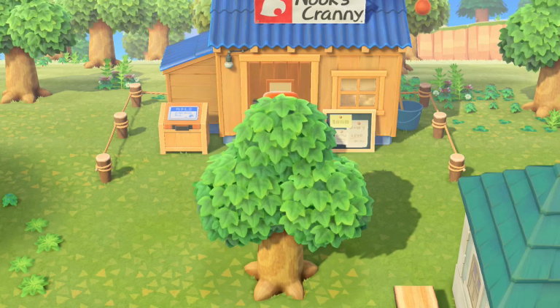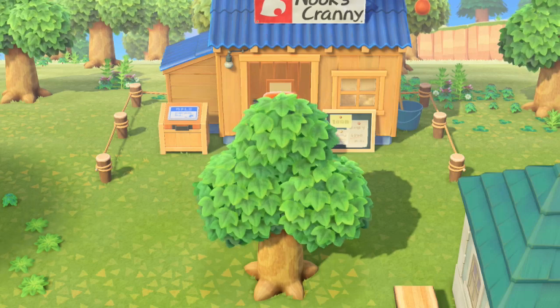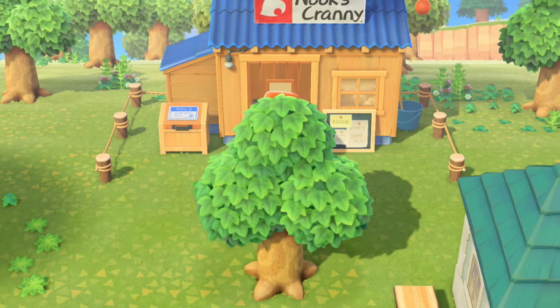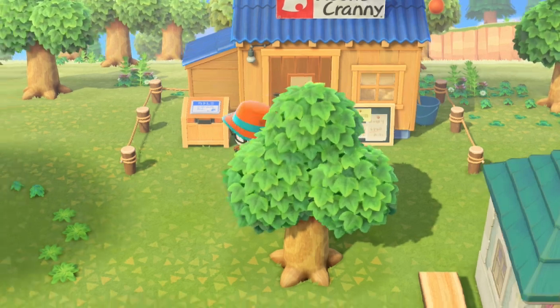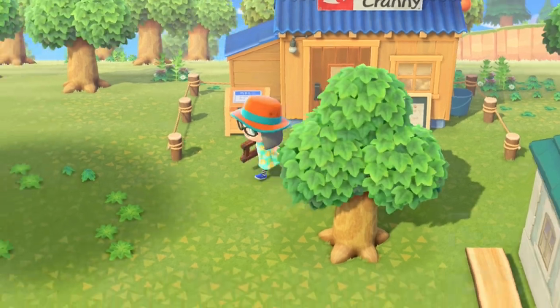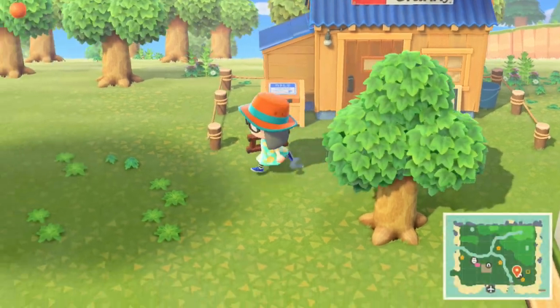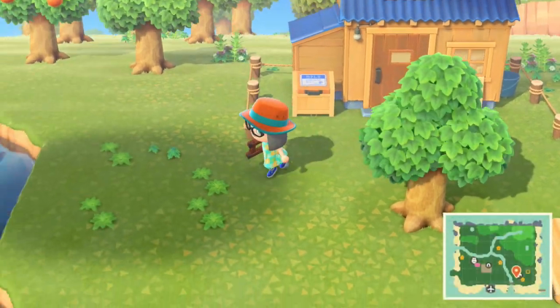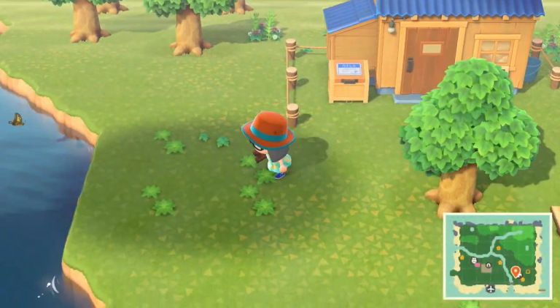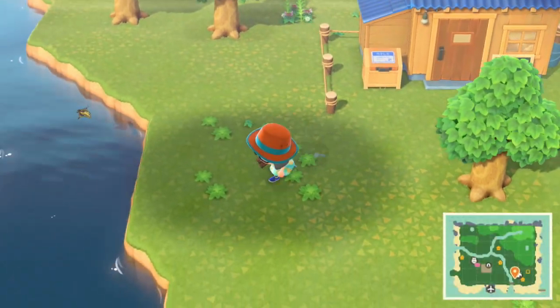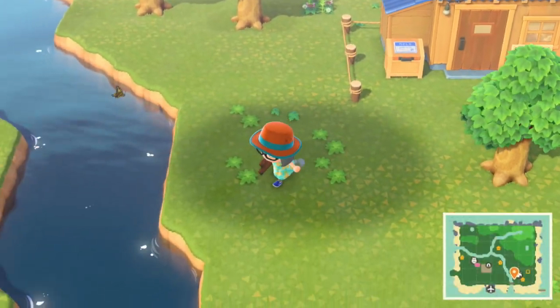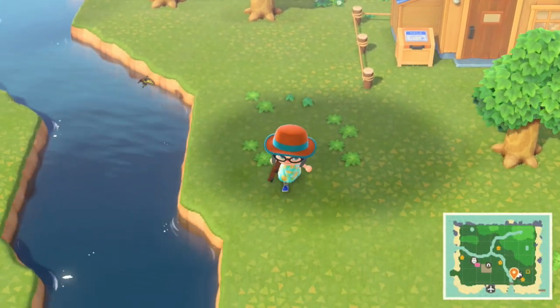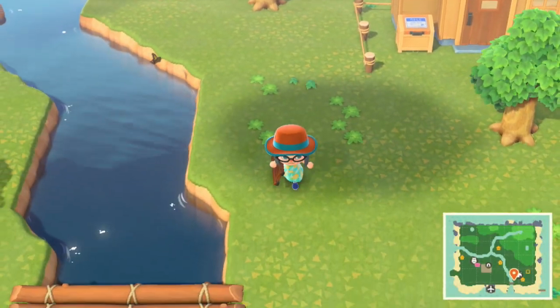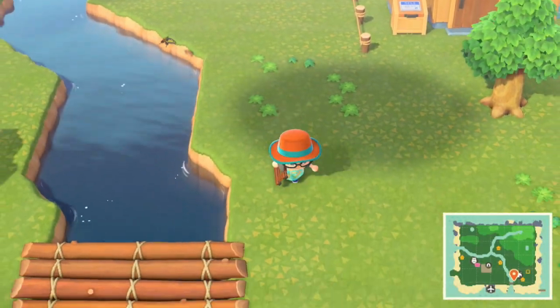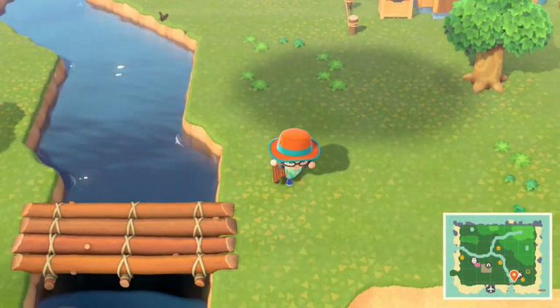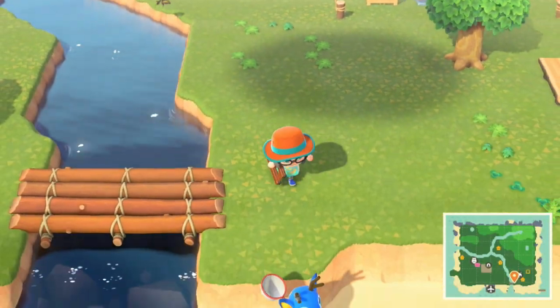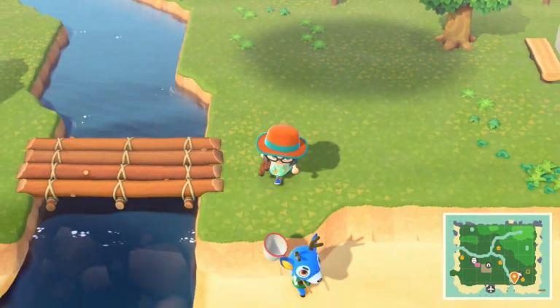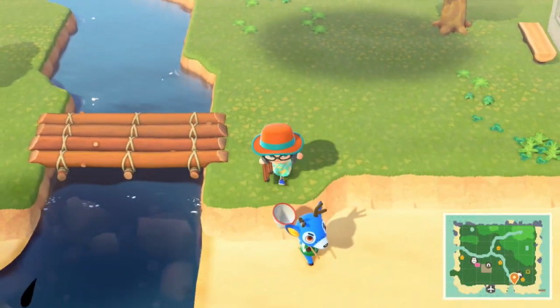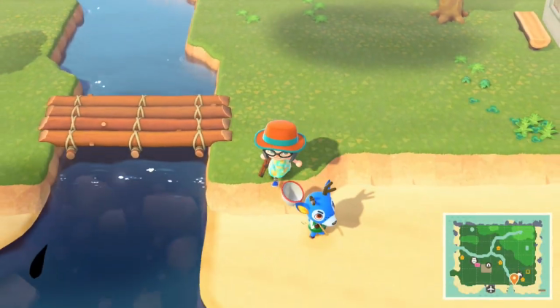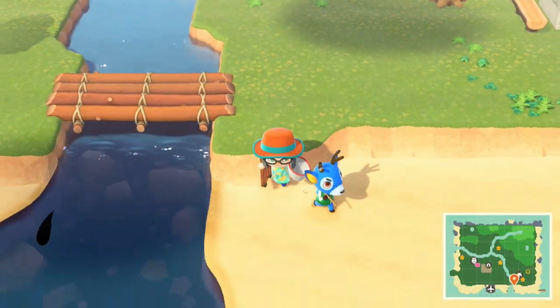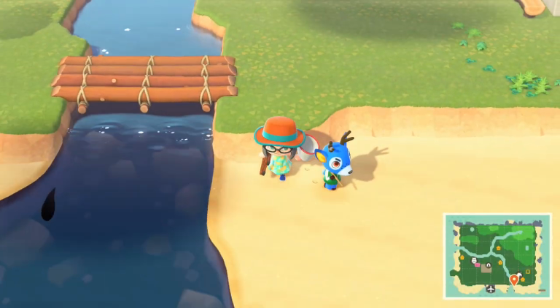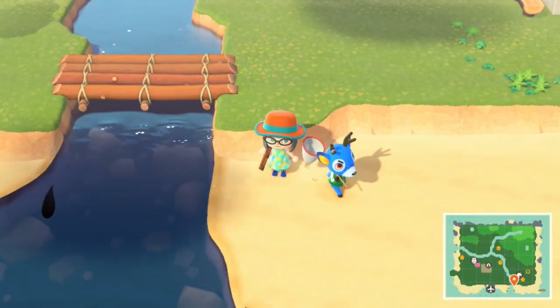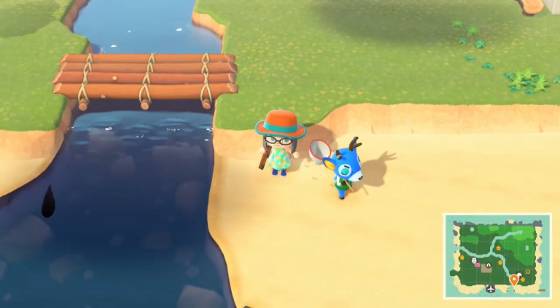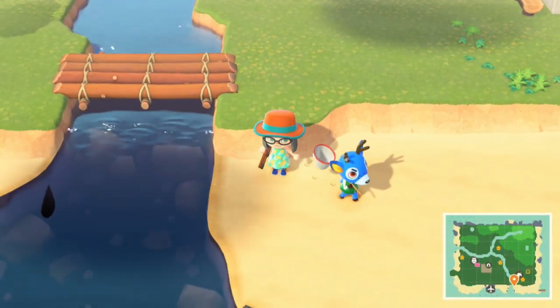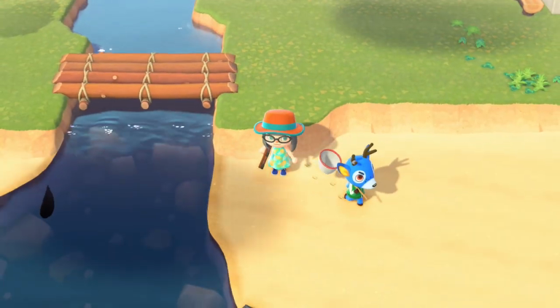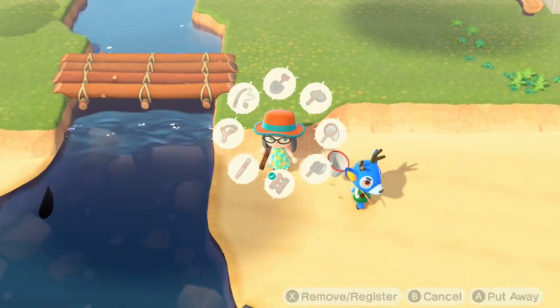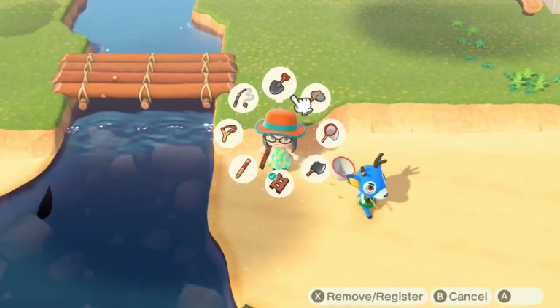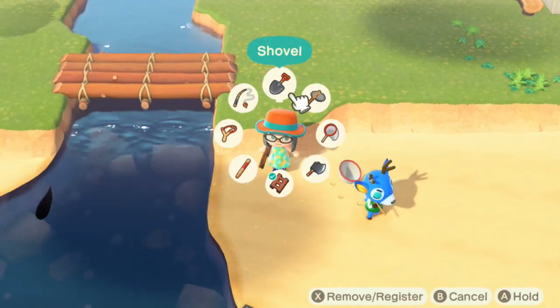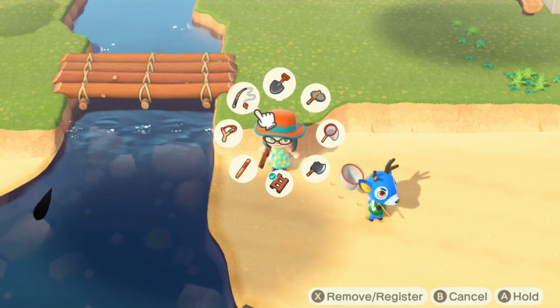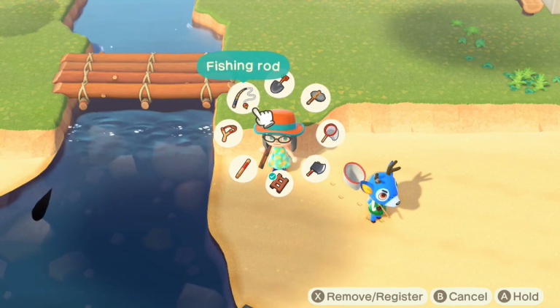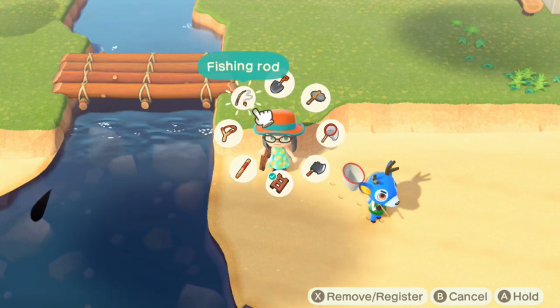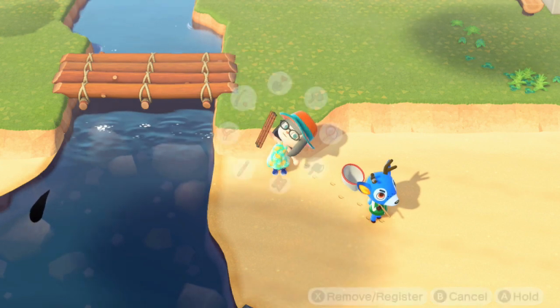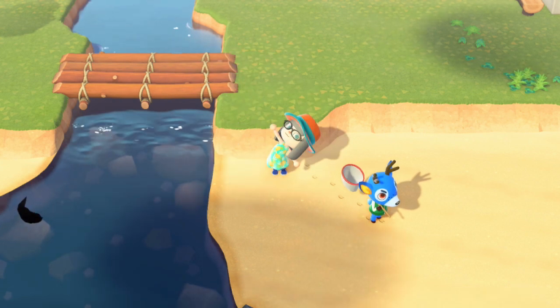Hey there folks, RinneMT here, and let's pick up a sturgeon in Animal Crossing New Horizons.